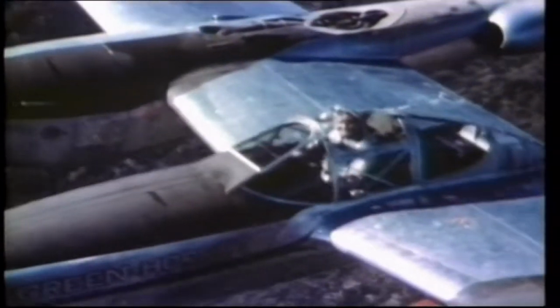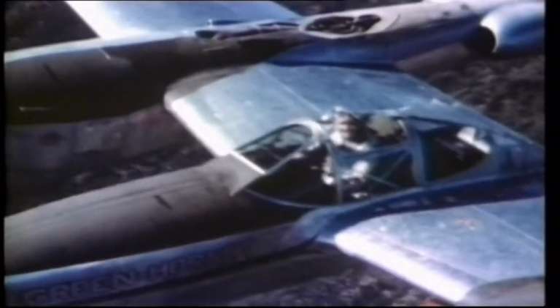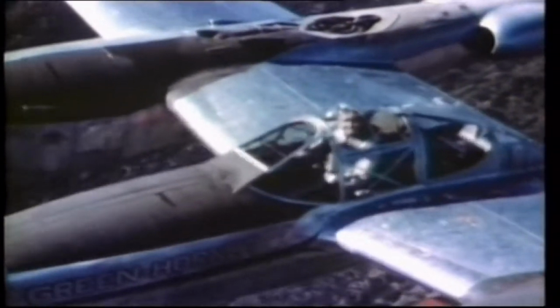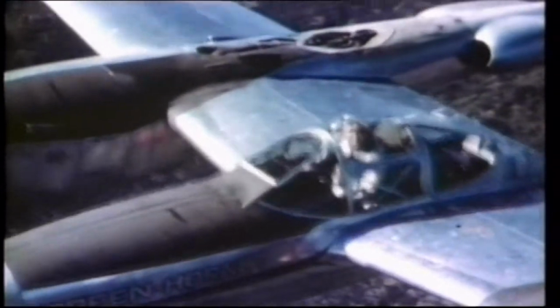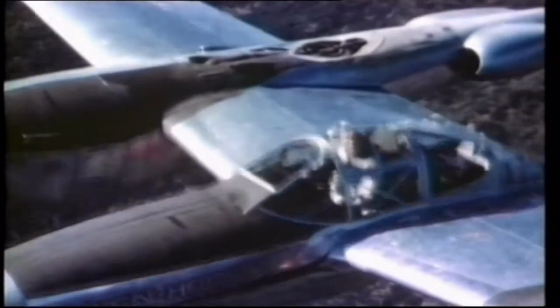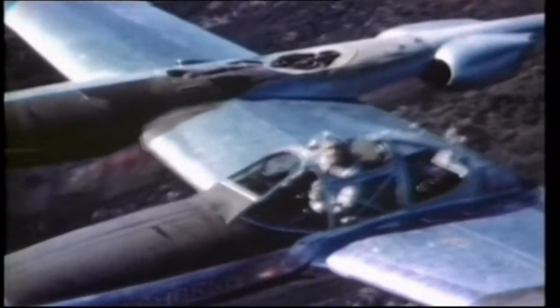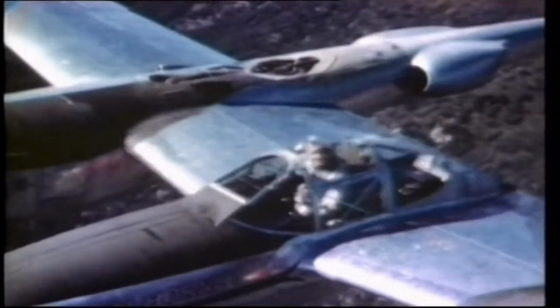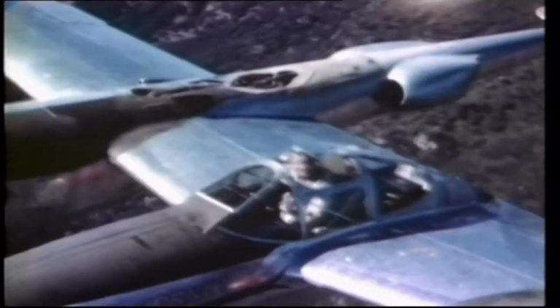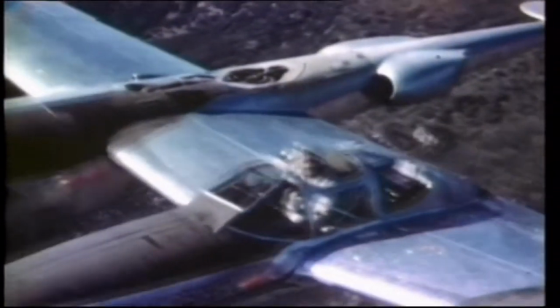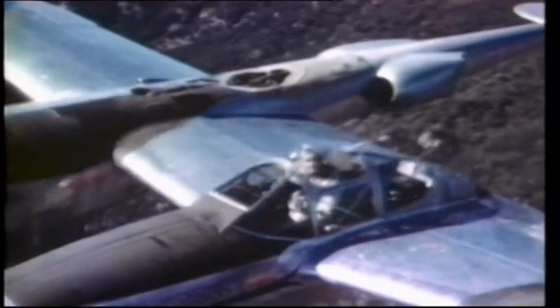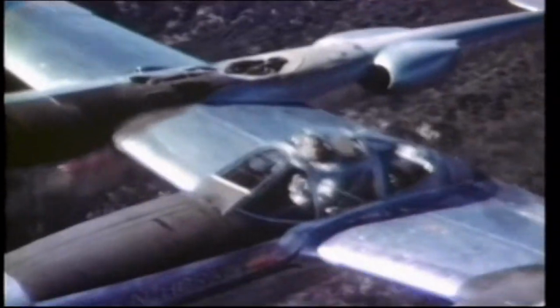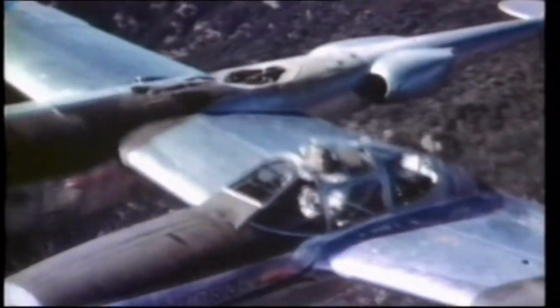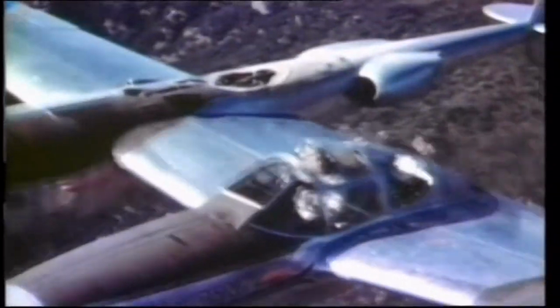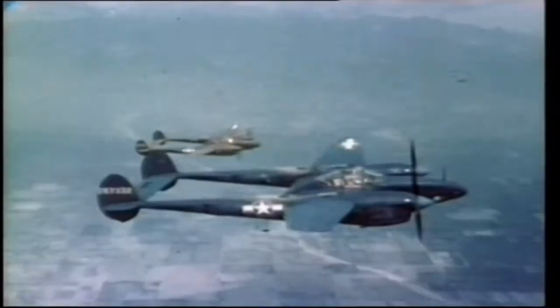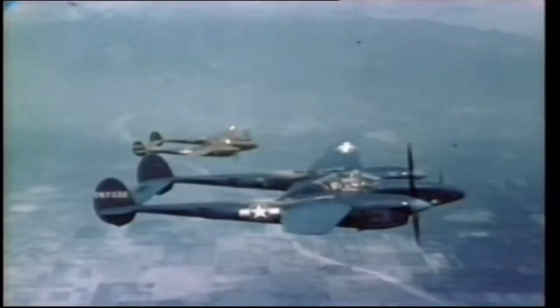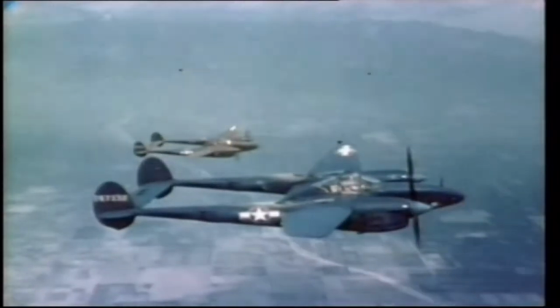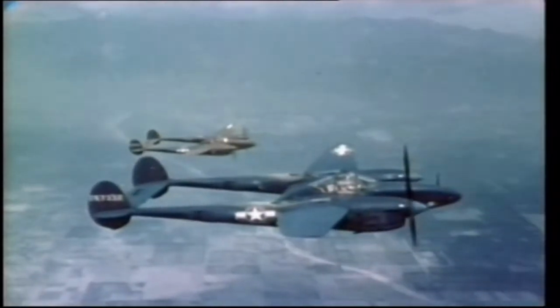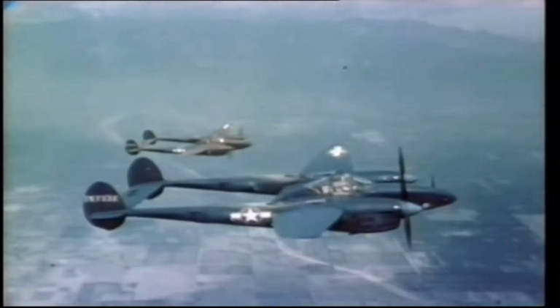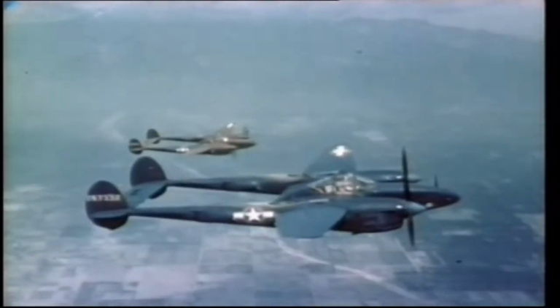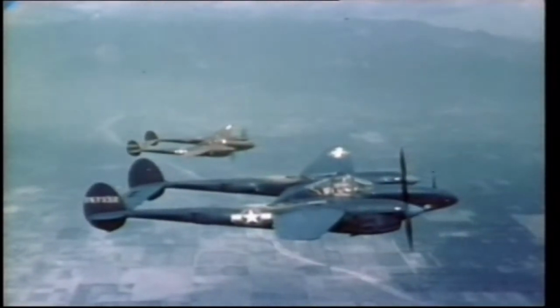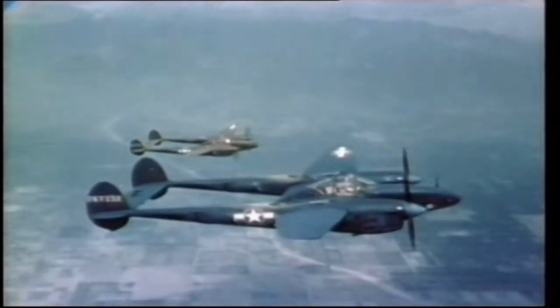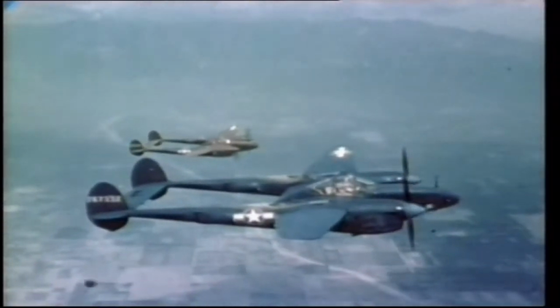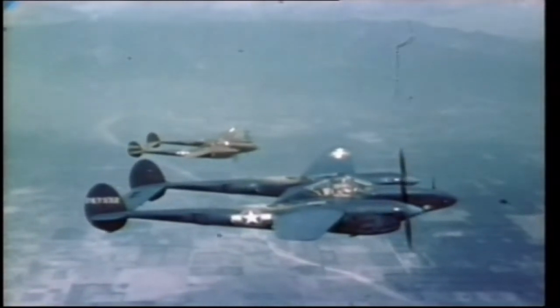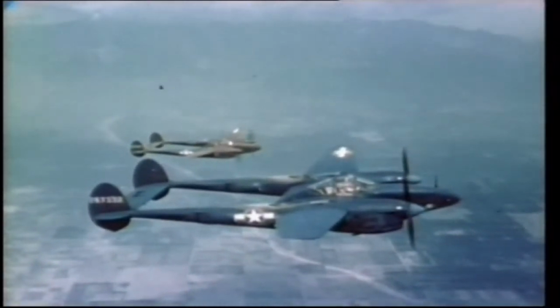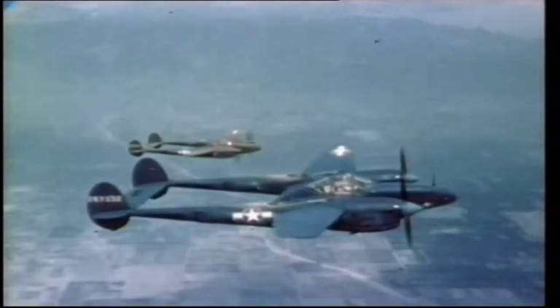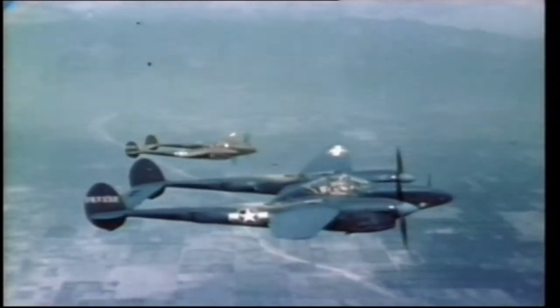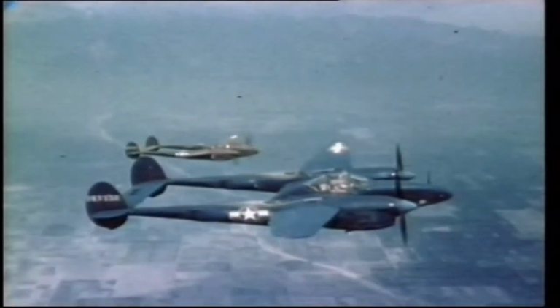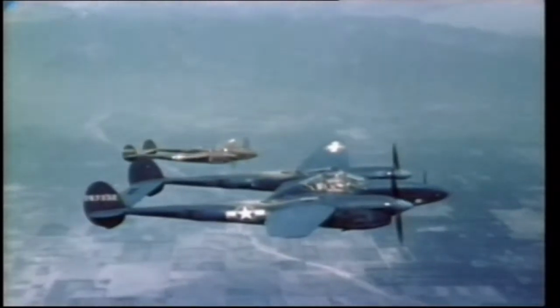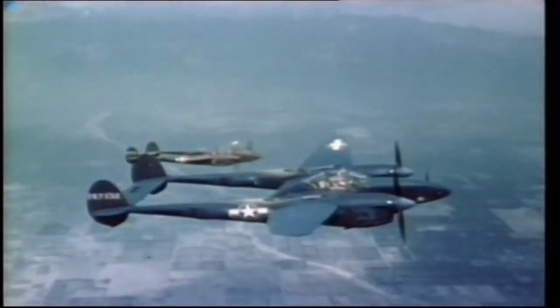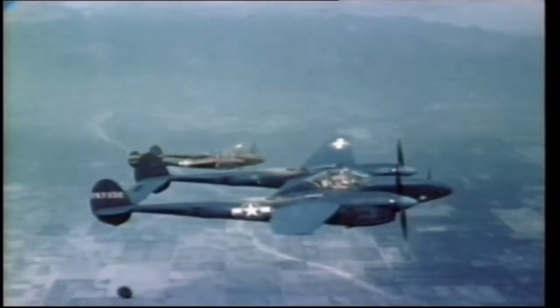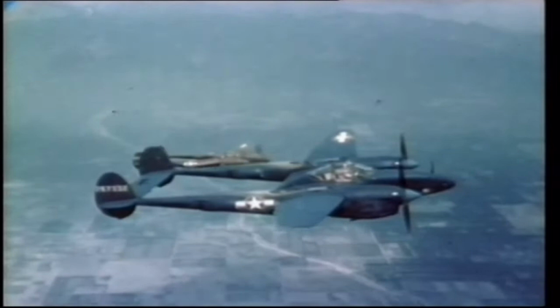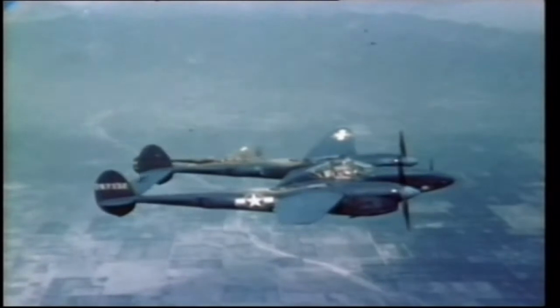One of these masterpieces was the only American fighter to remain in production throughout the entire Second World War.